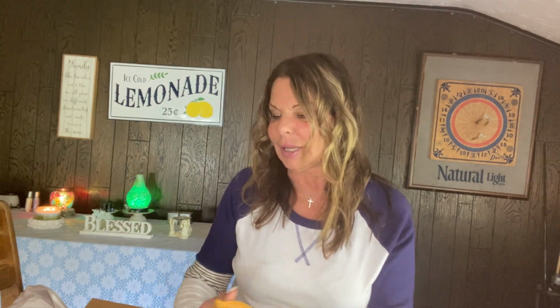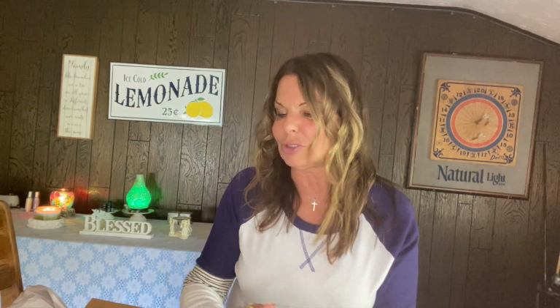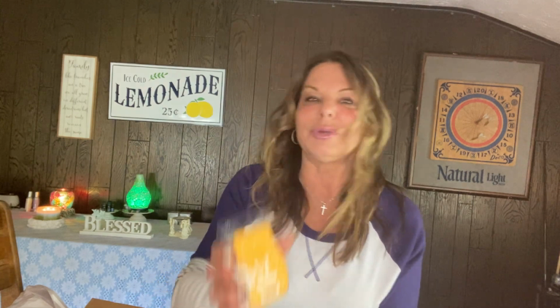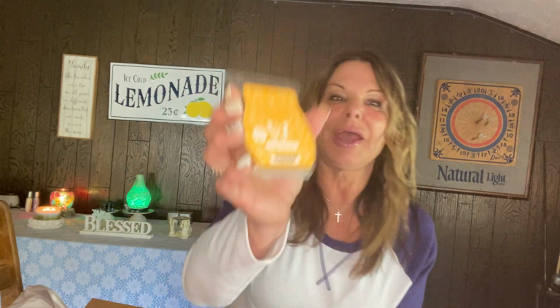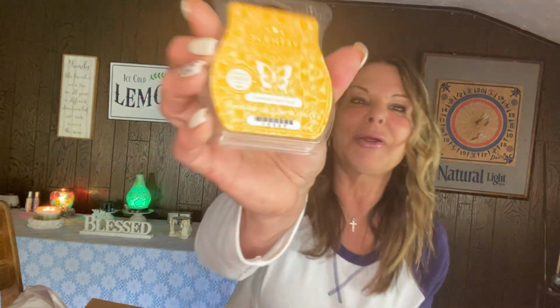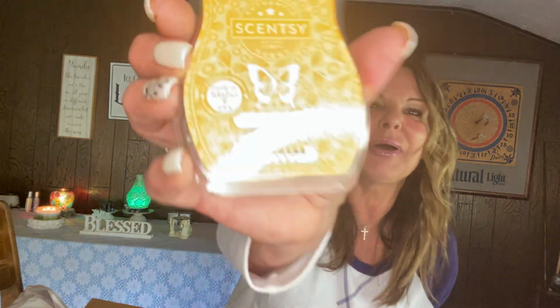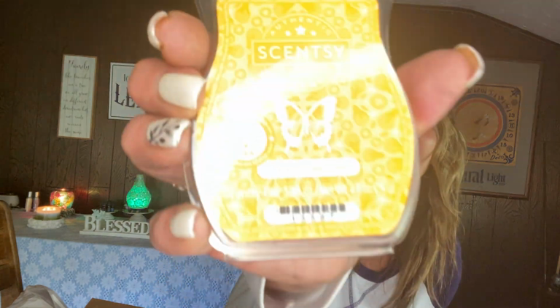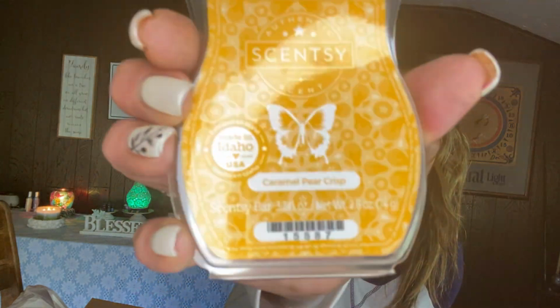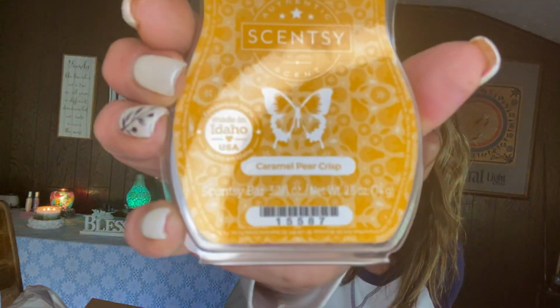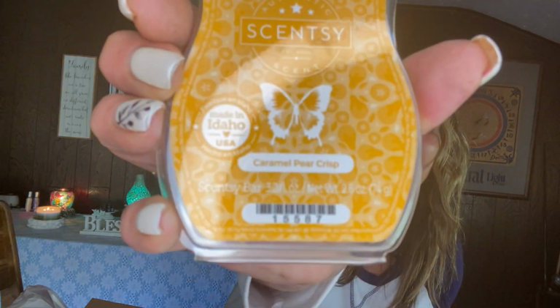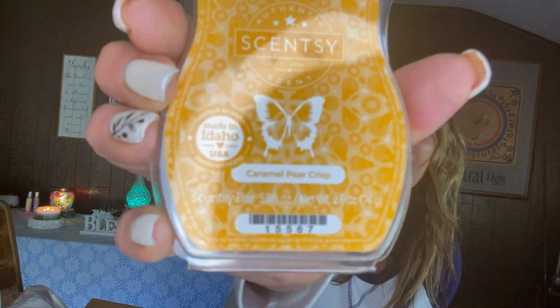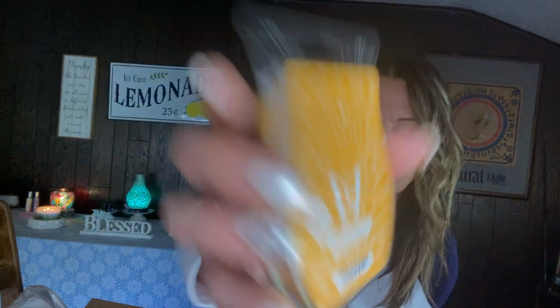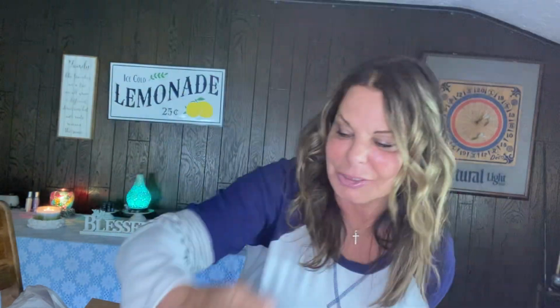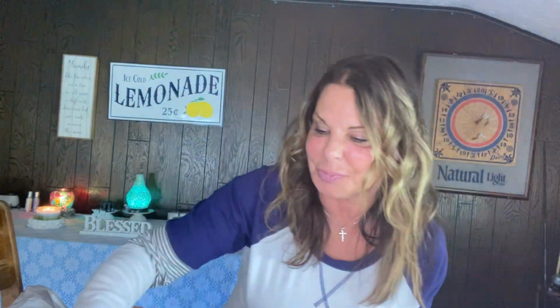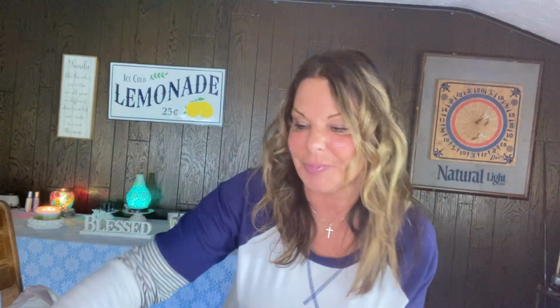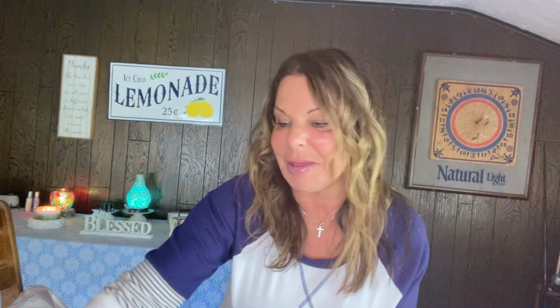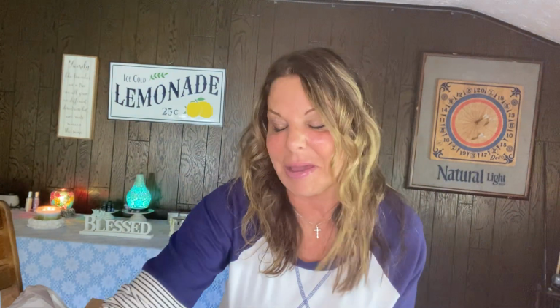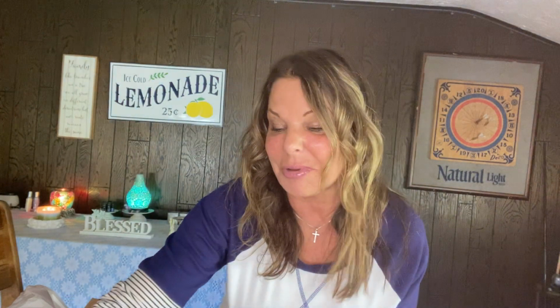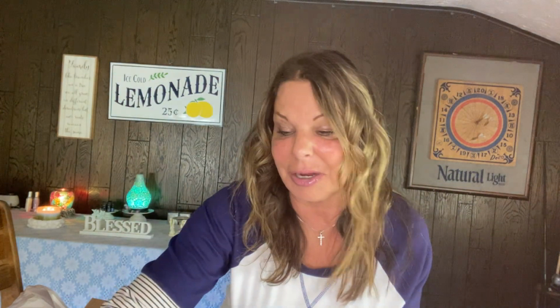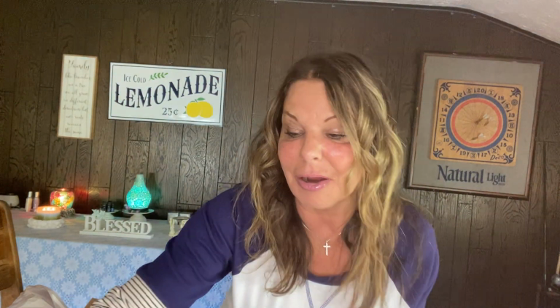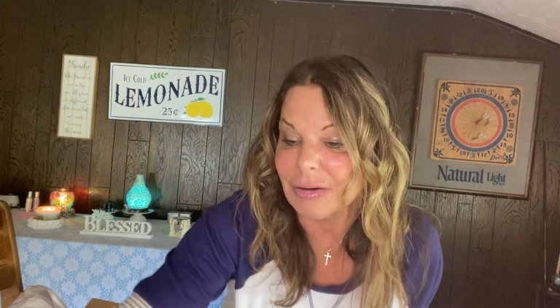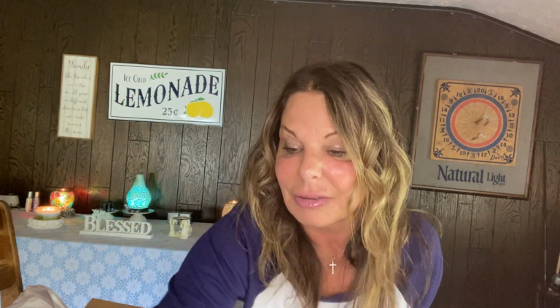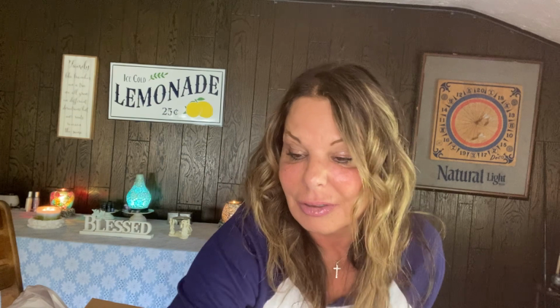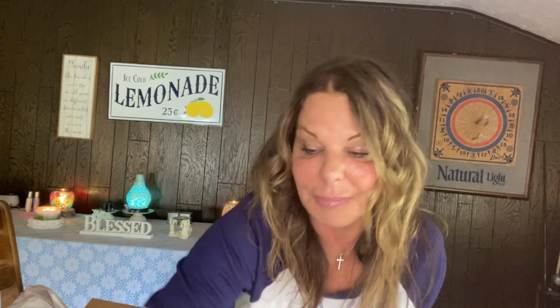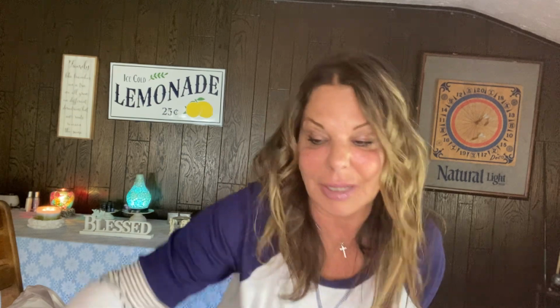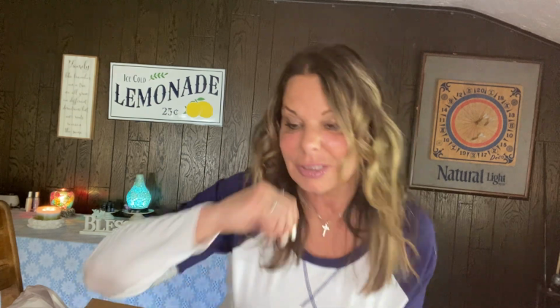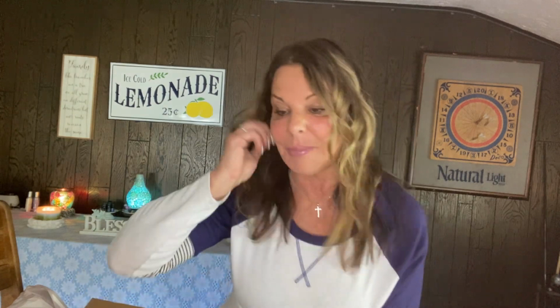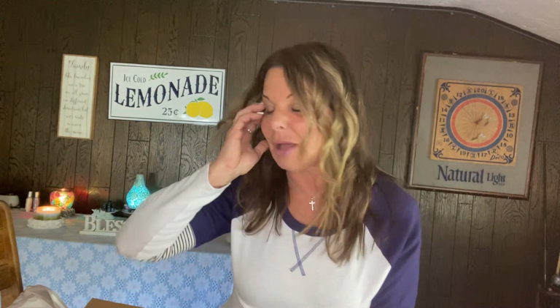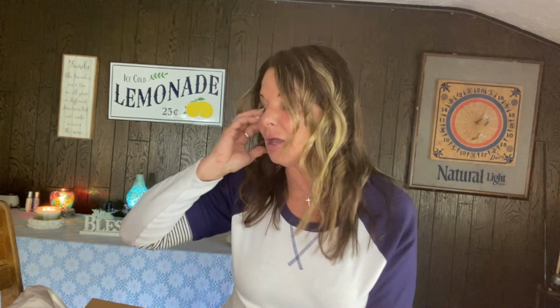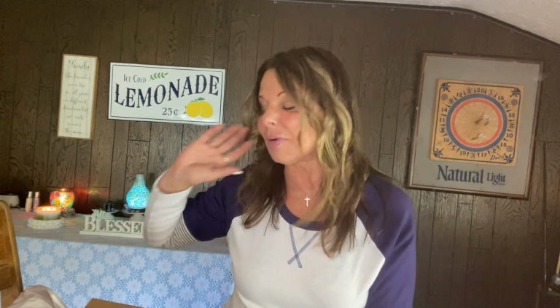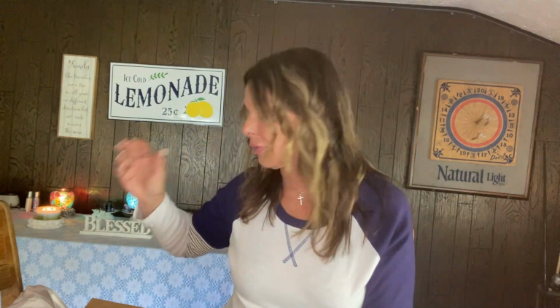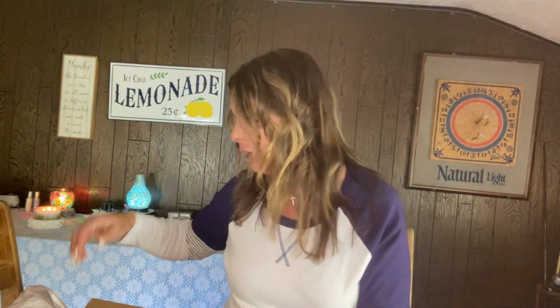I get two Caramel Pear Crisps and I don't care — I'm not lowering that.